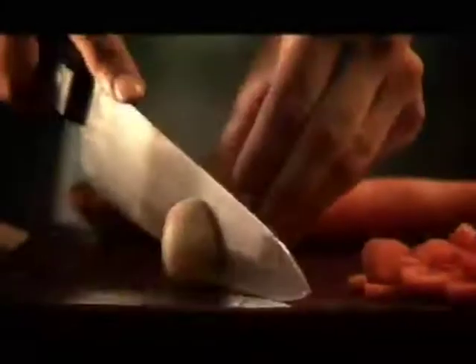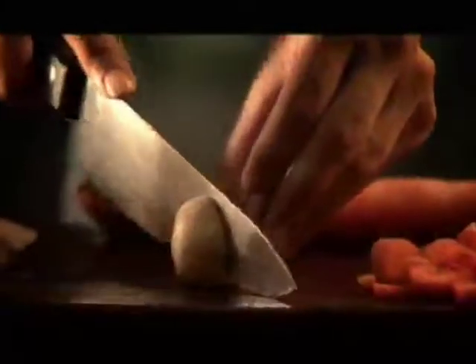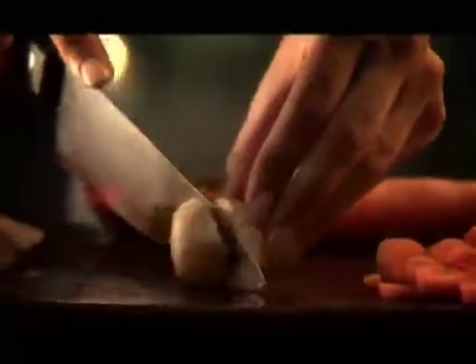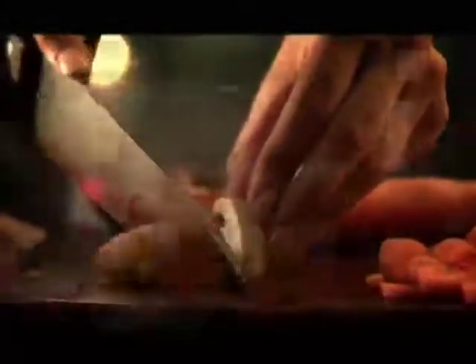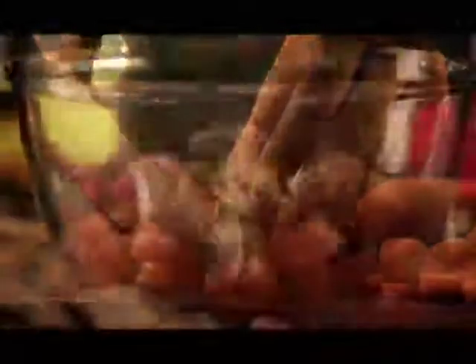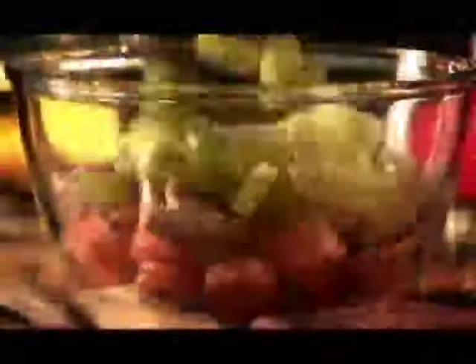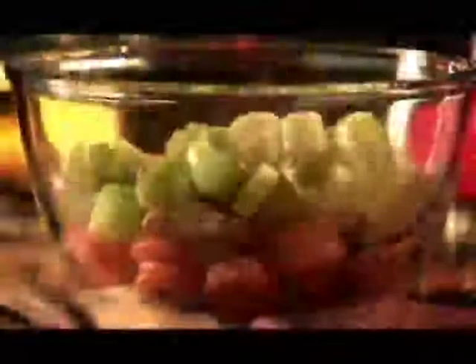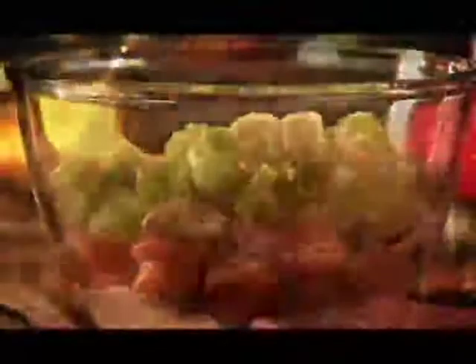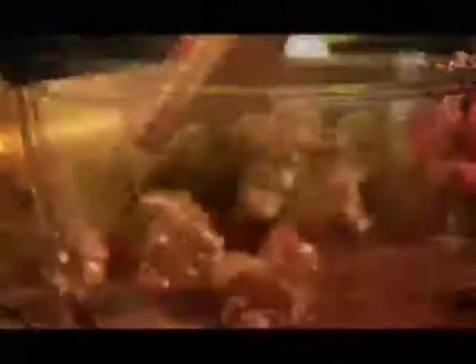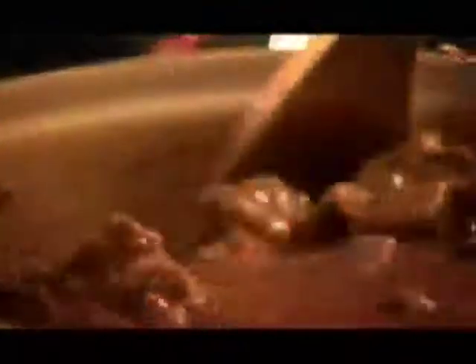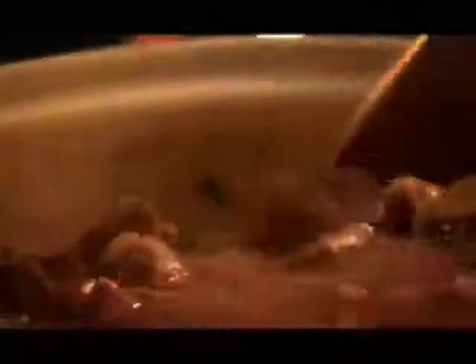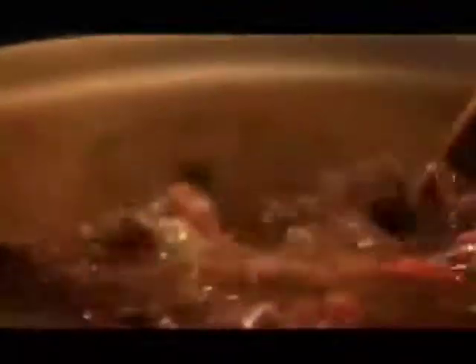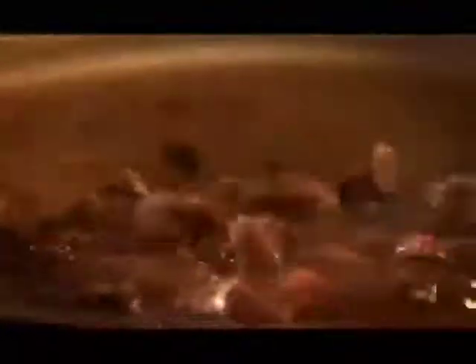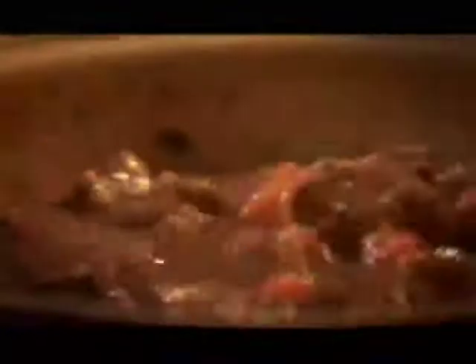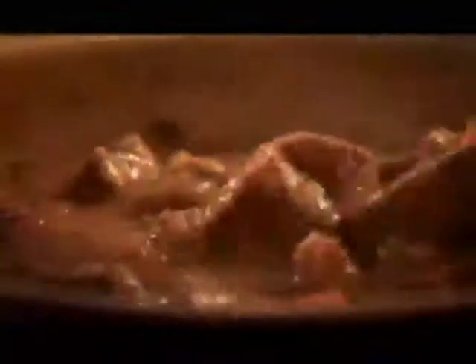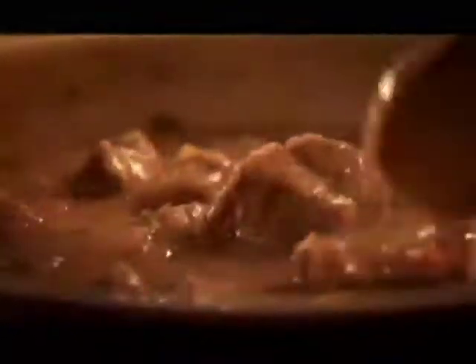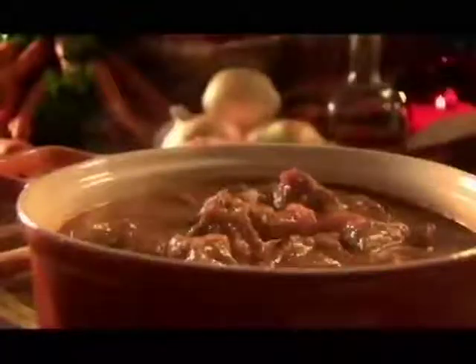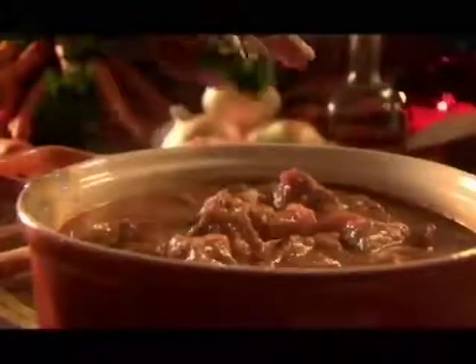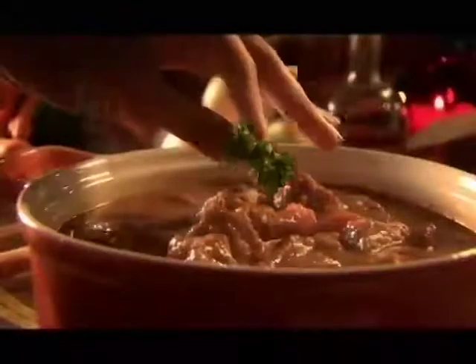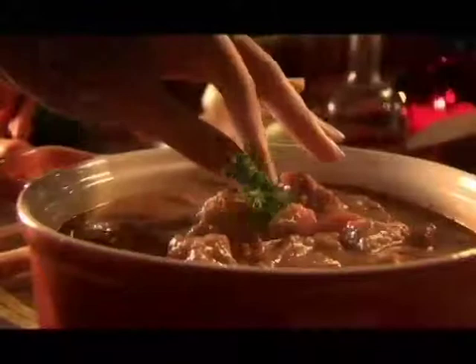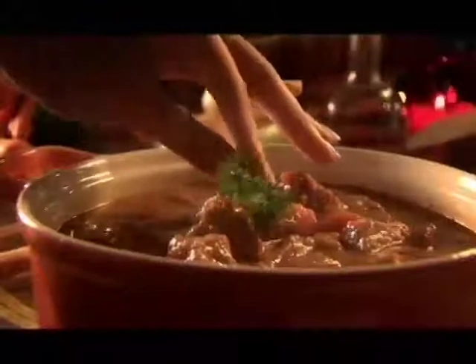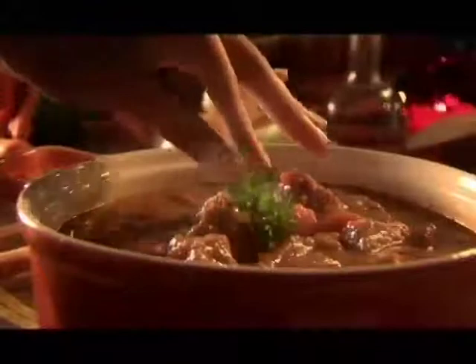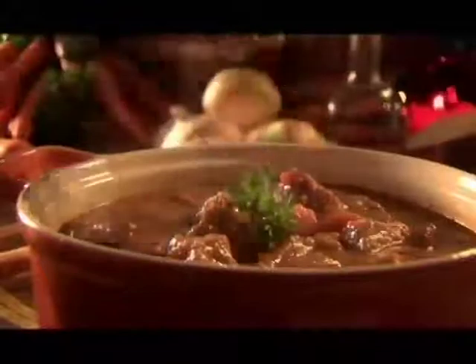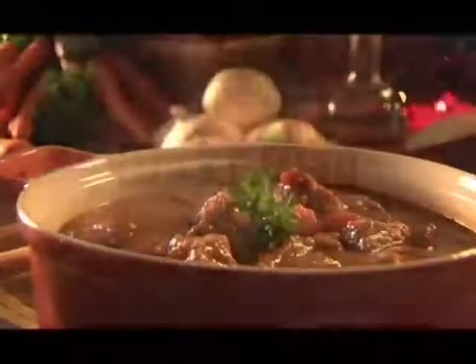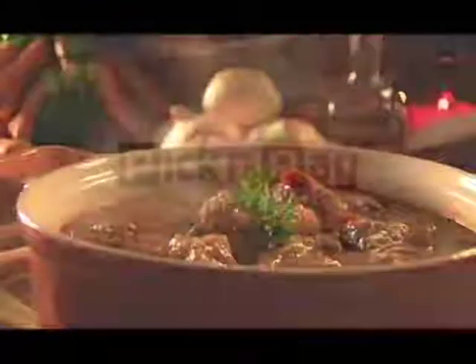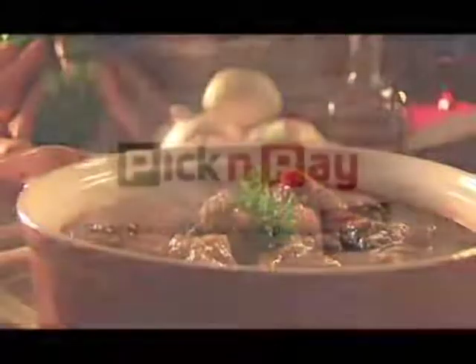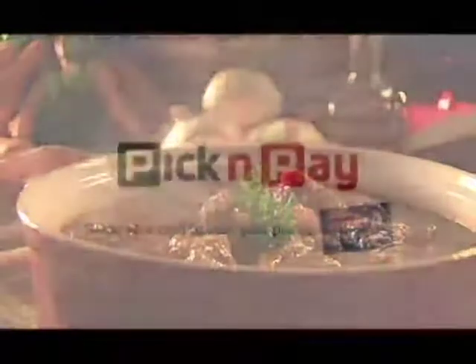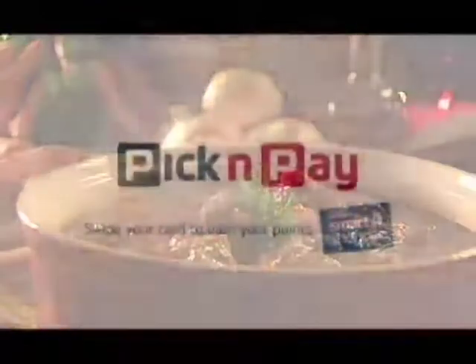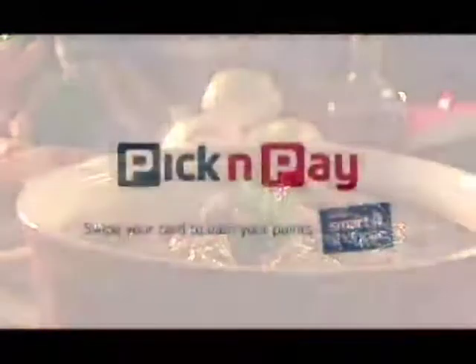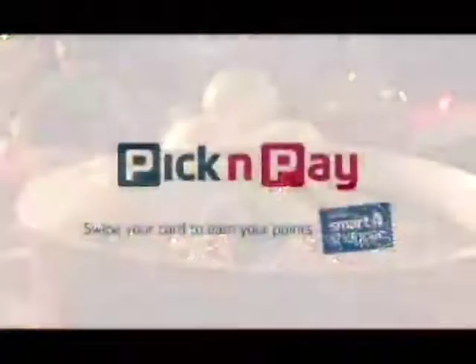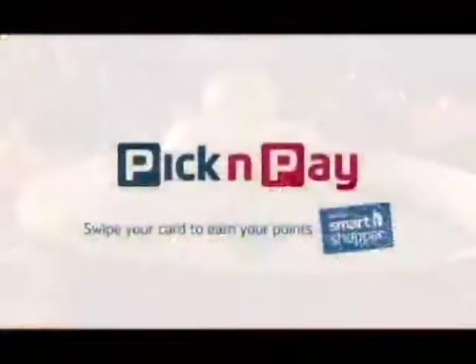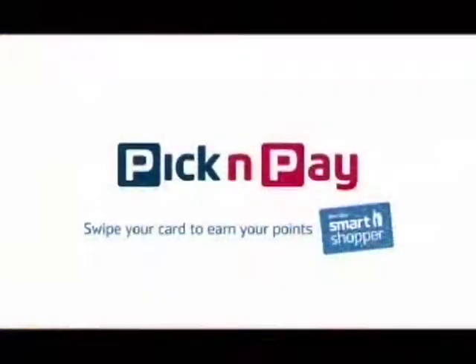Great ingredients served piping hot. A perfect combination, like you and Pick n Pay.